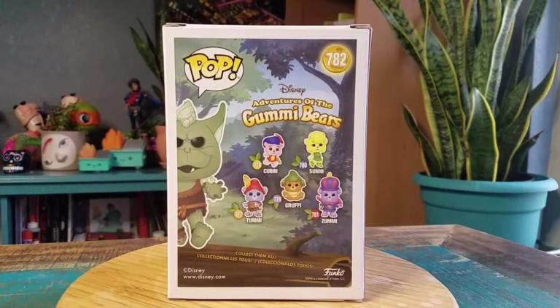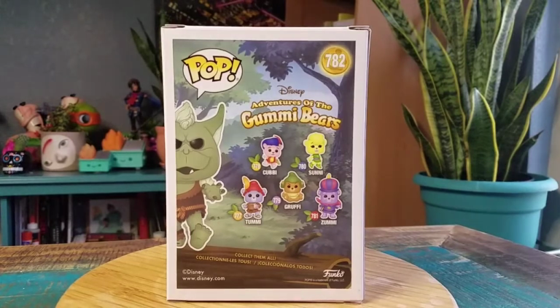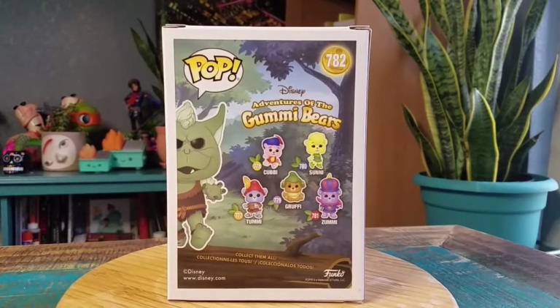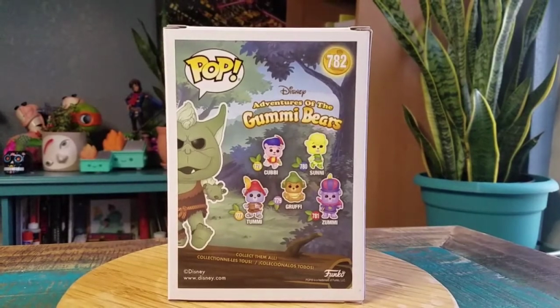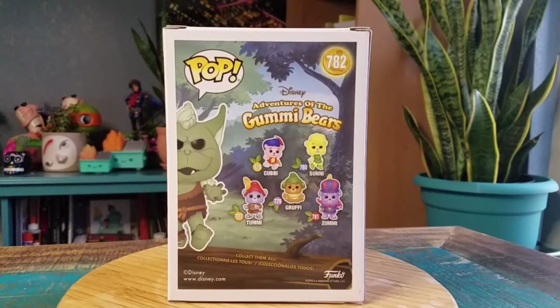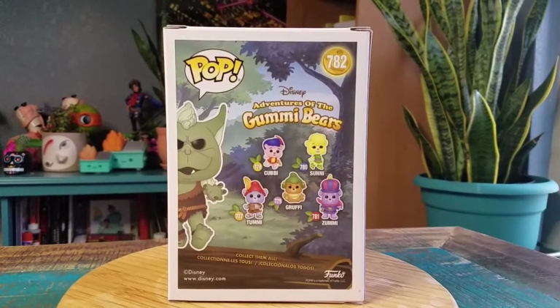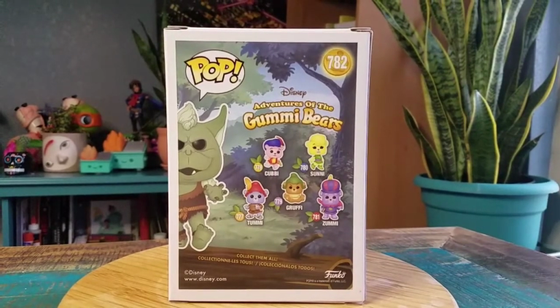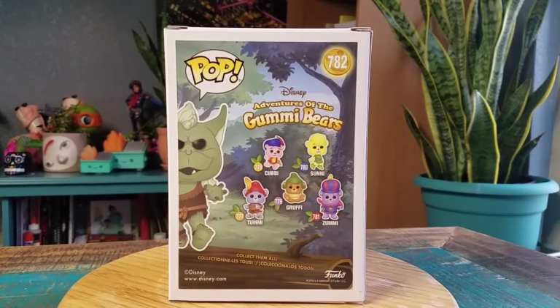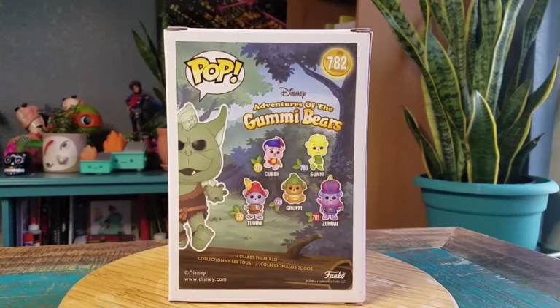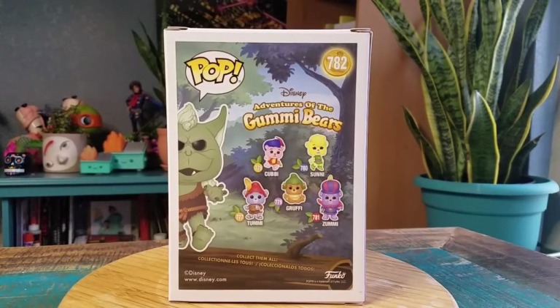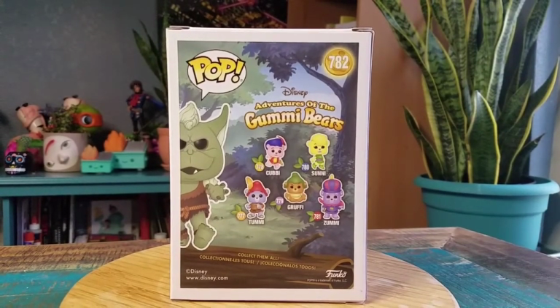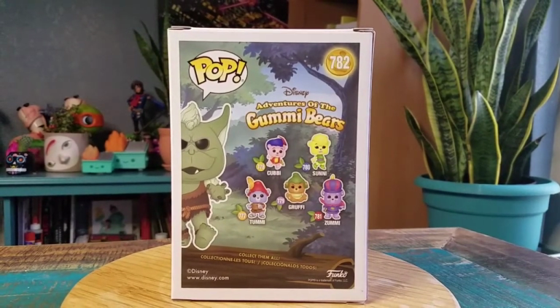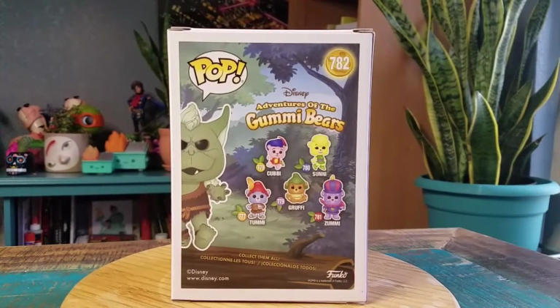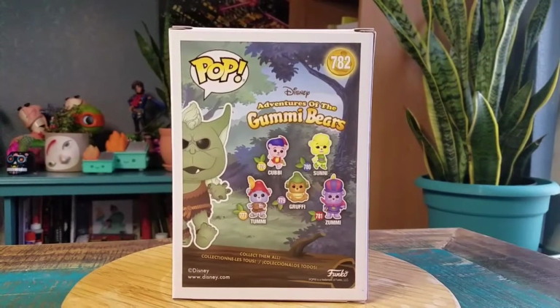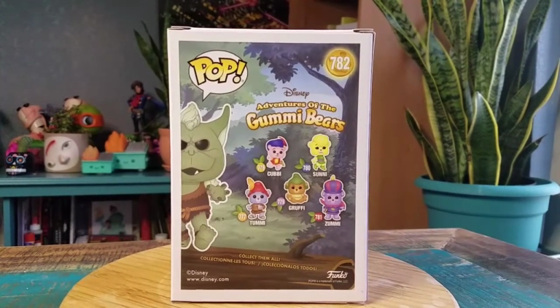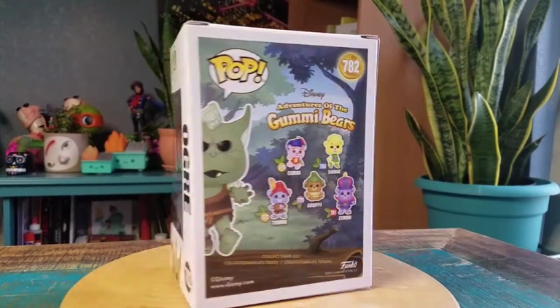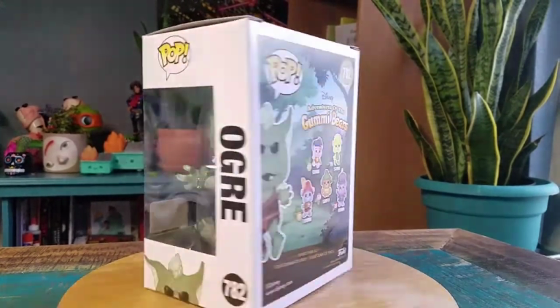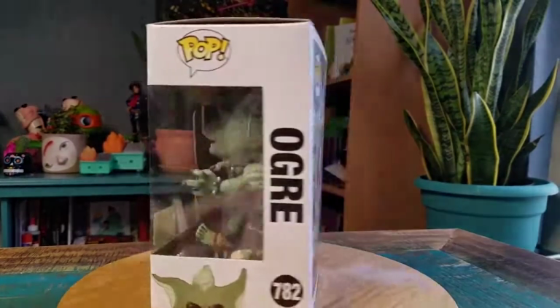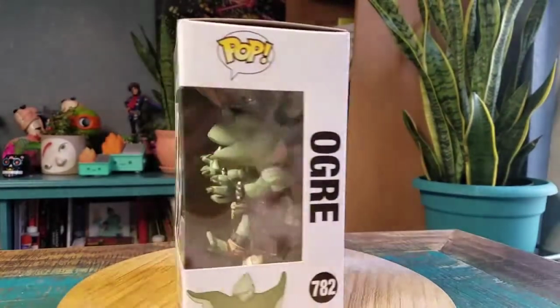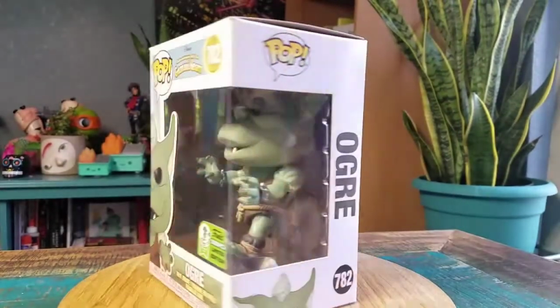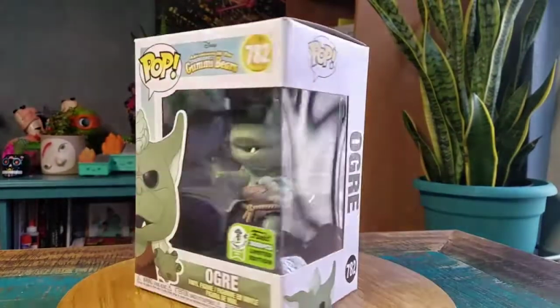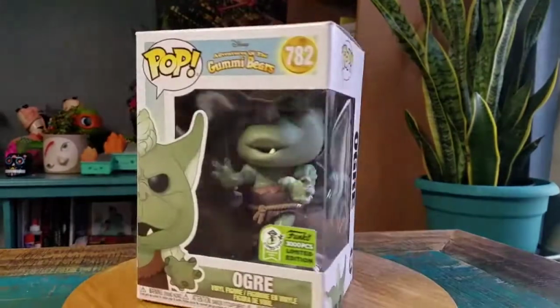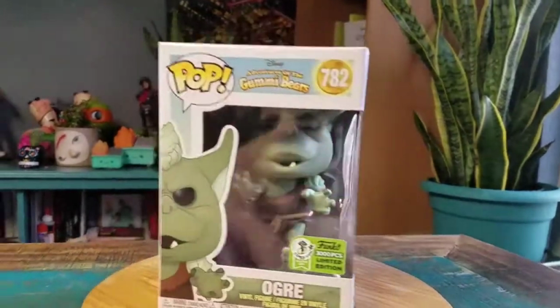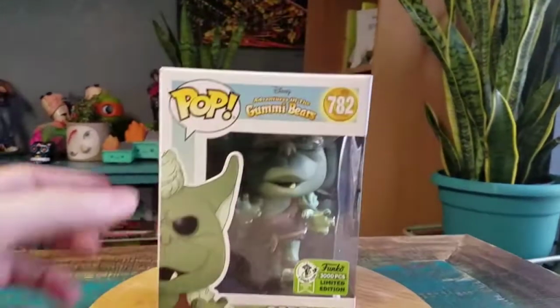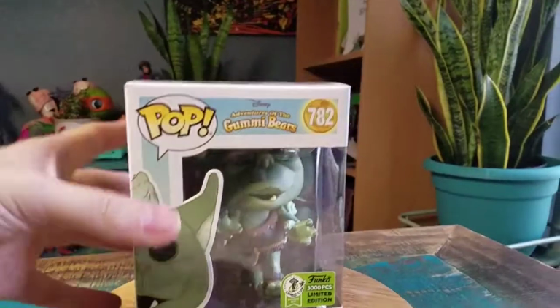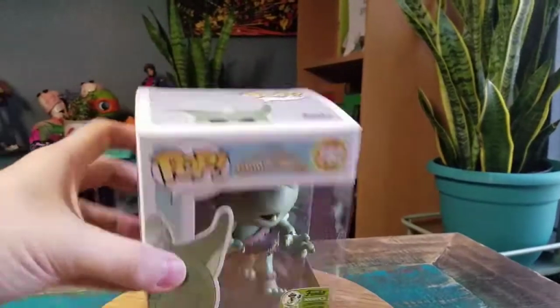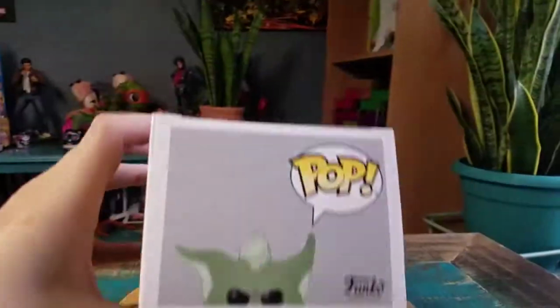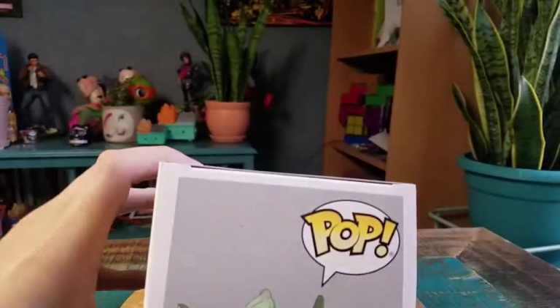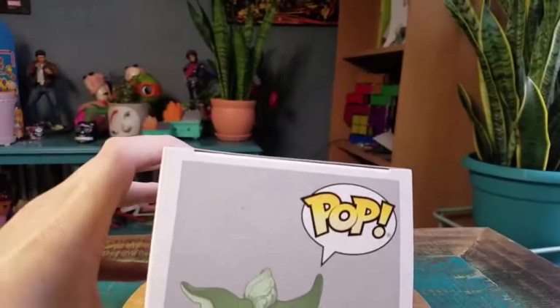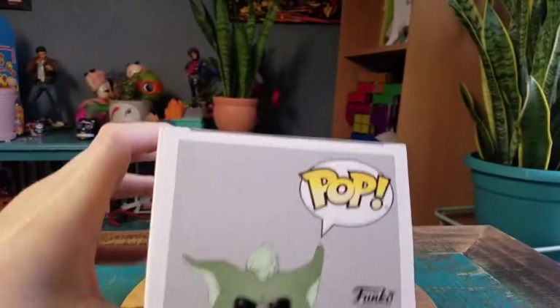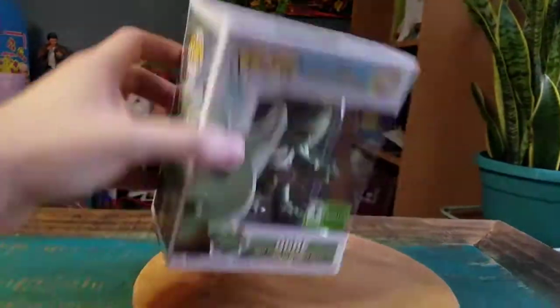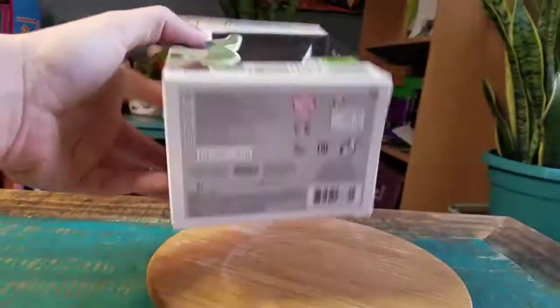I feel like I definitely want to get Gruffy at some point. I always loved these as a kid — I would watch it with my mom and all that kind of stuff growing up.